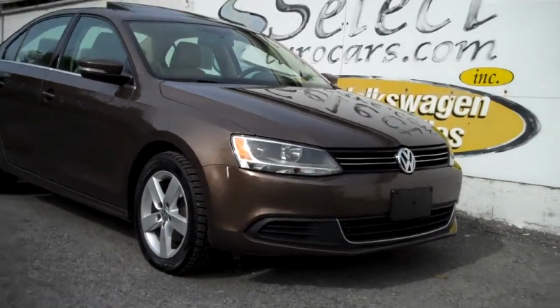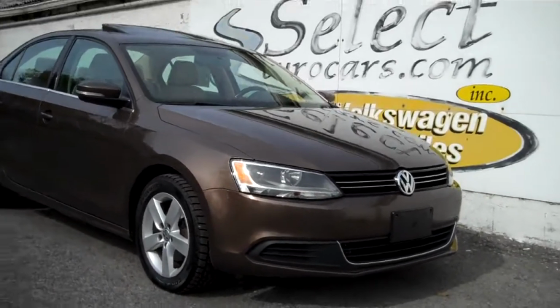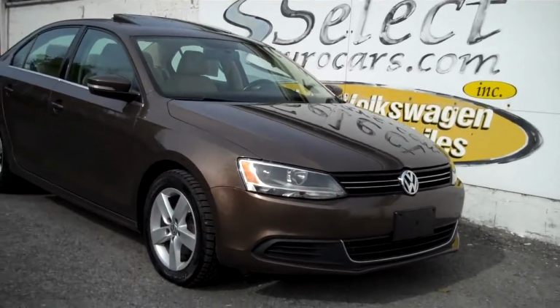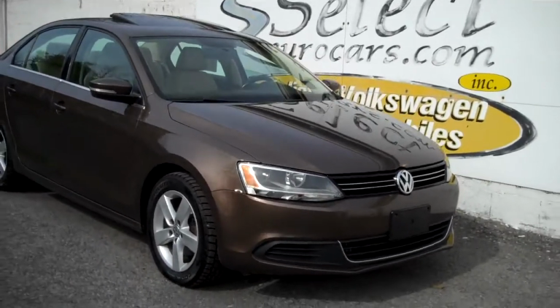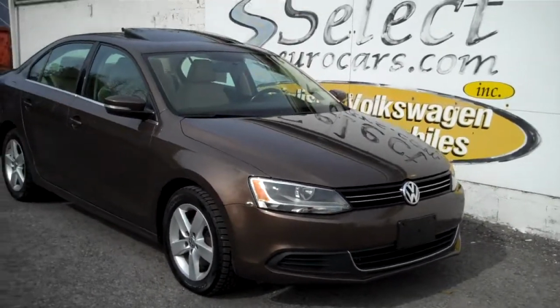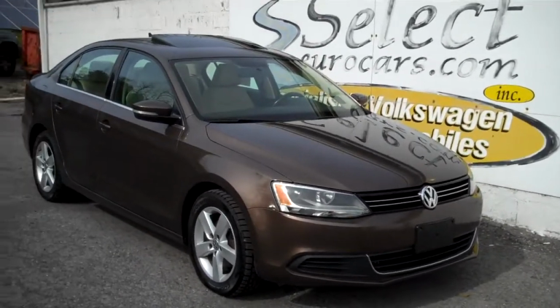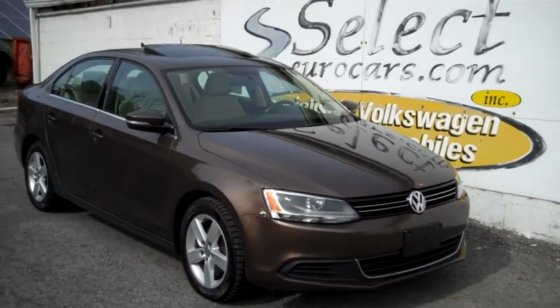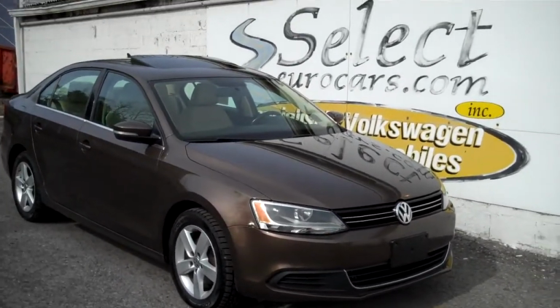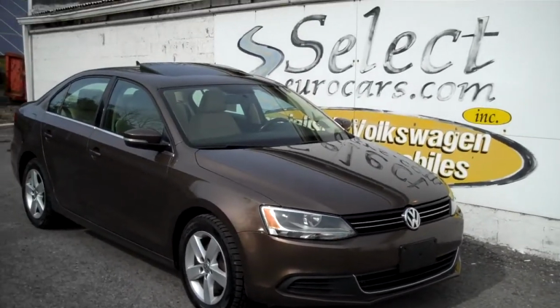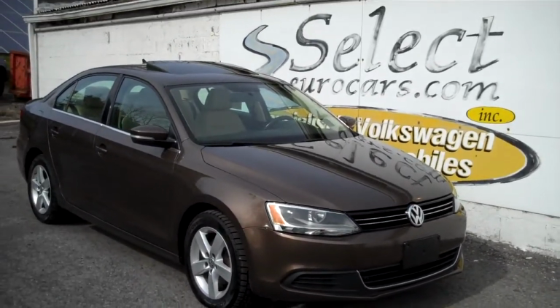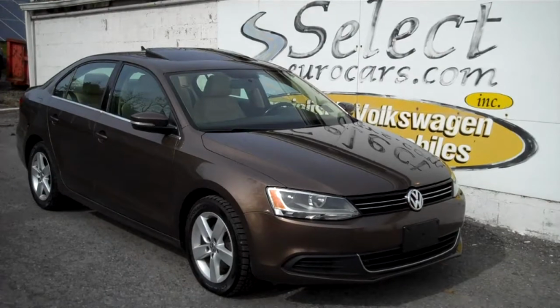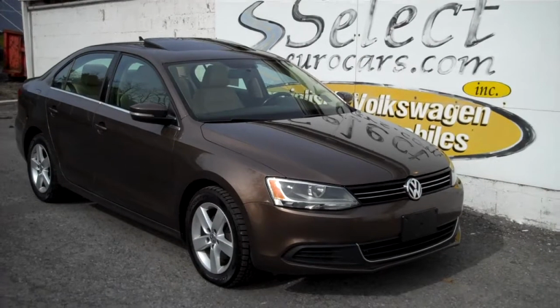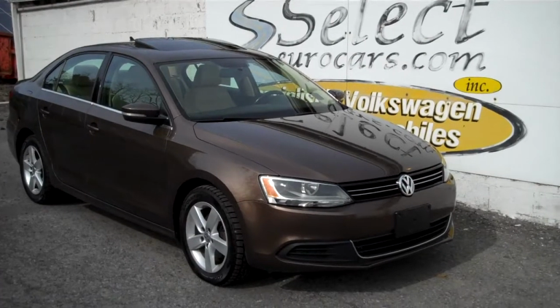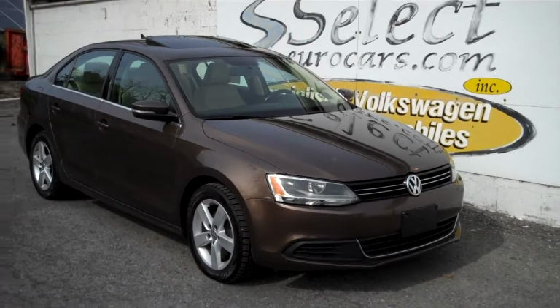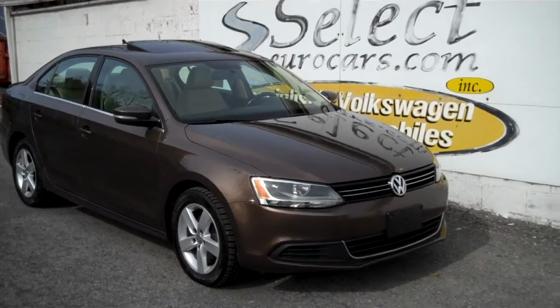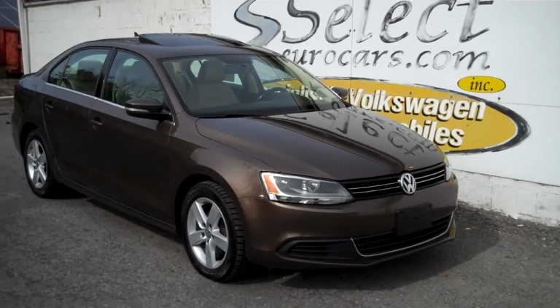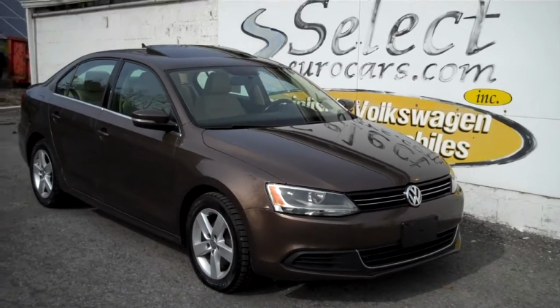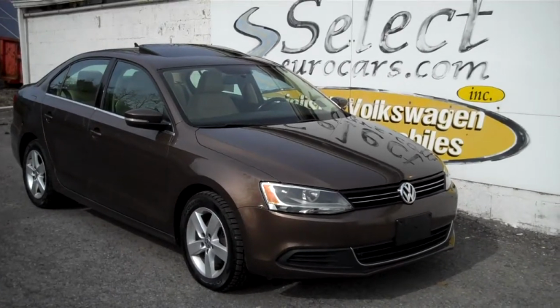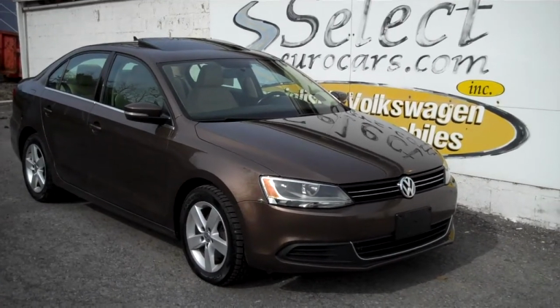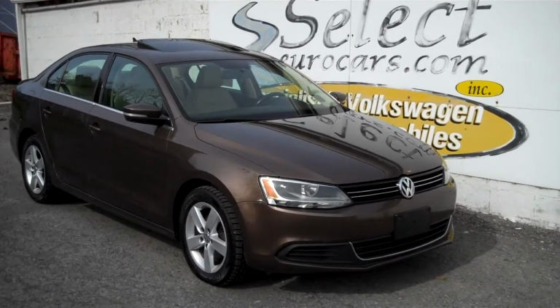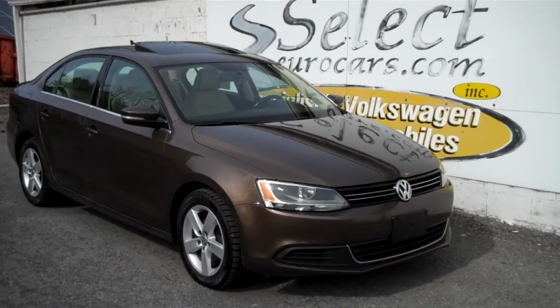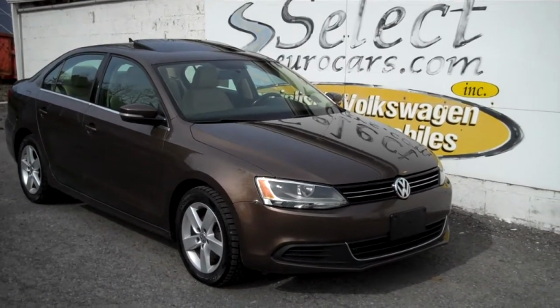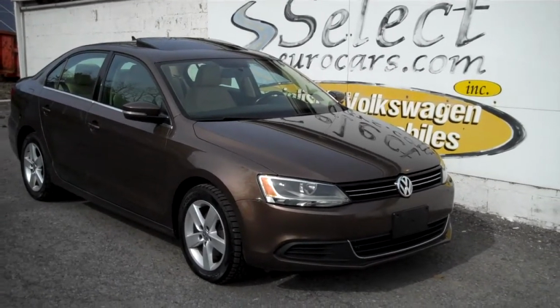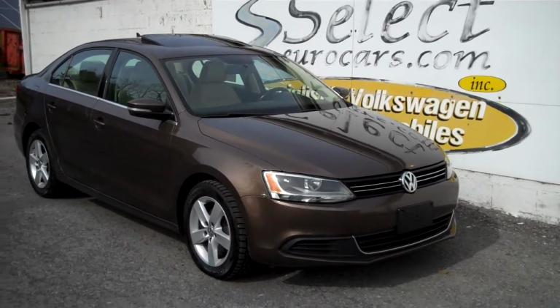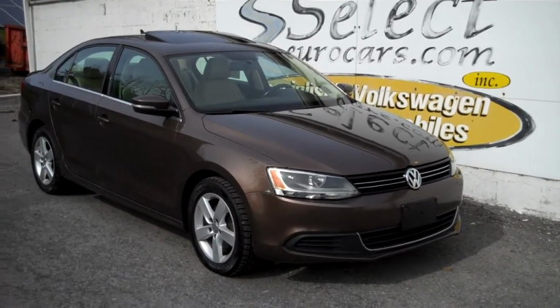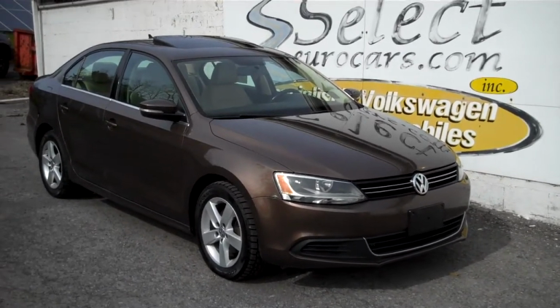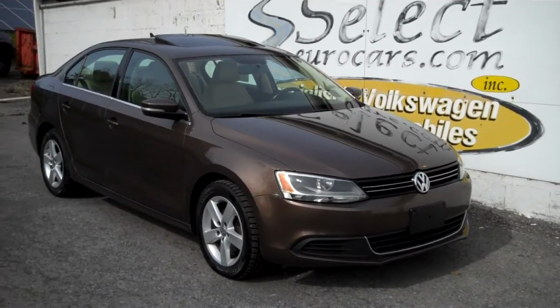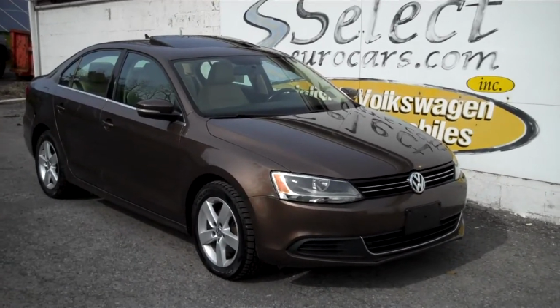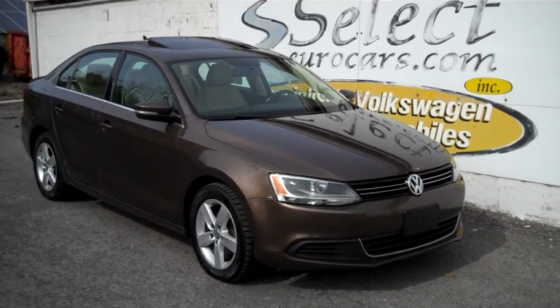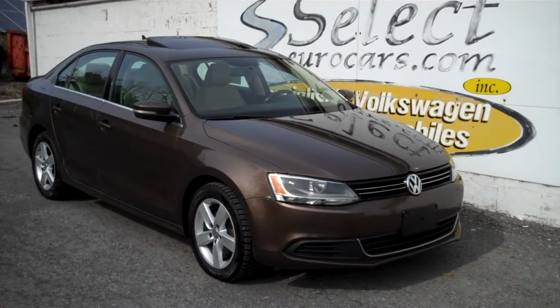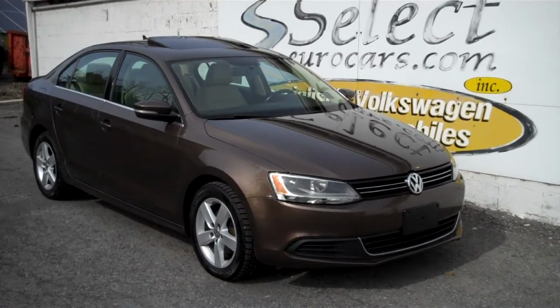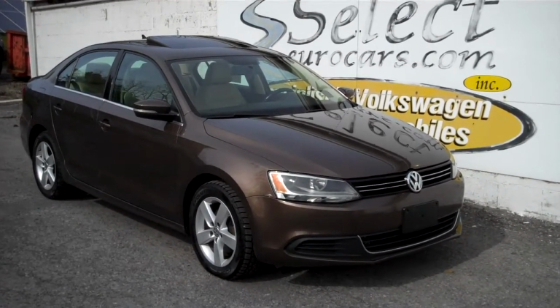Available here at Select Eurocars, where we've specialized in Volkswagen and Audi for over 40 years.